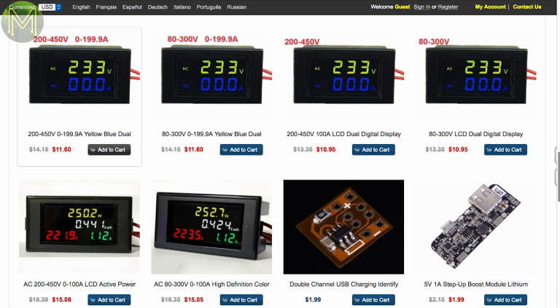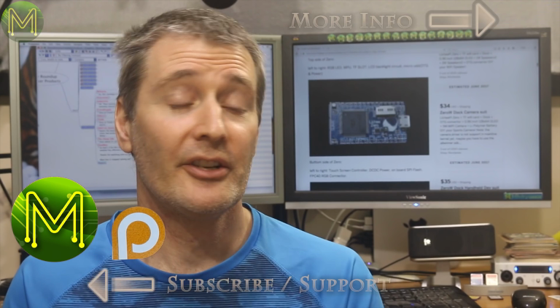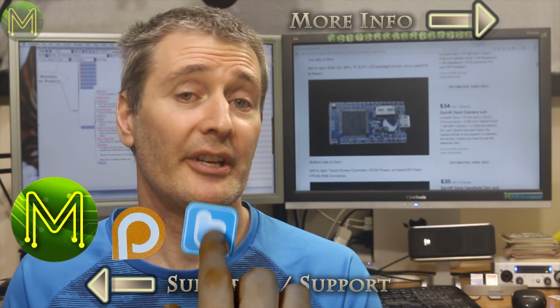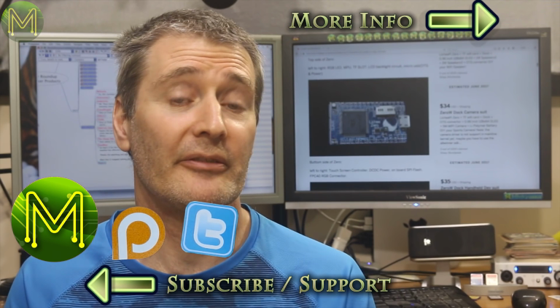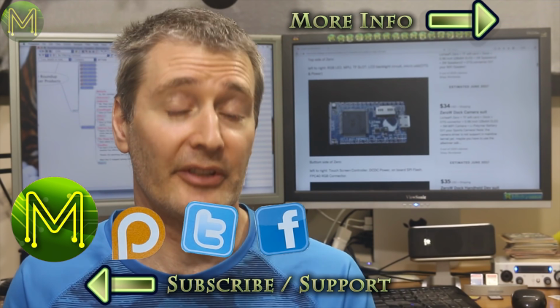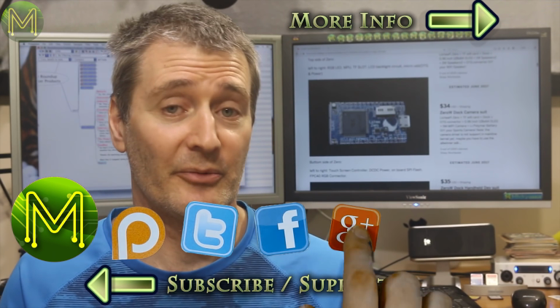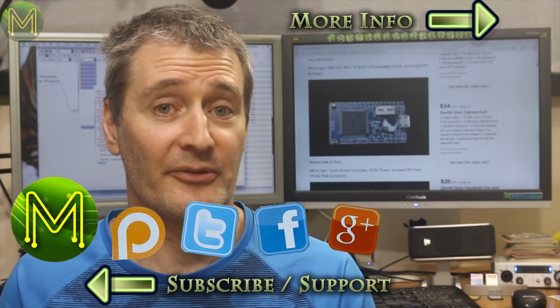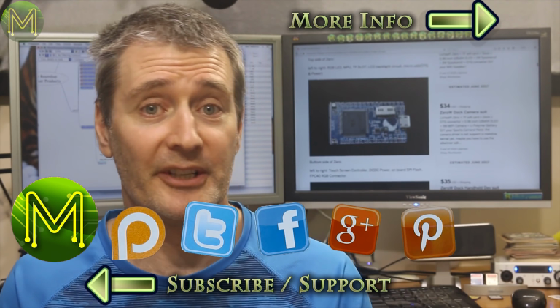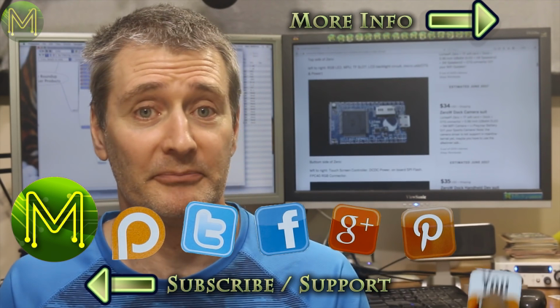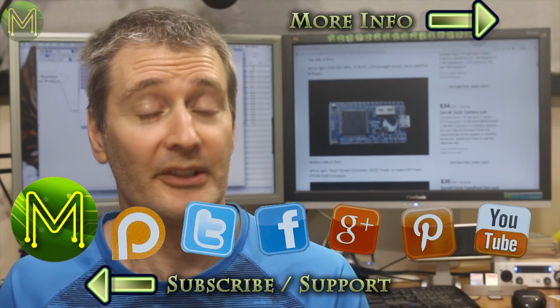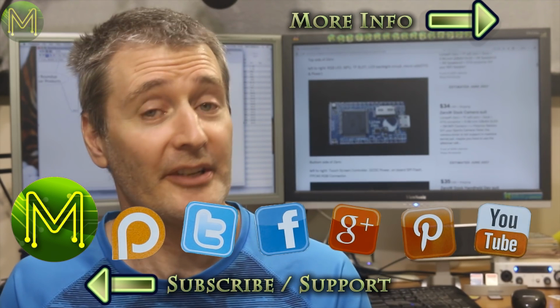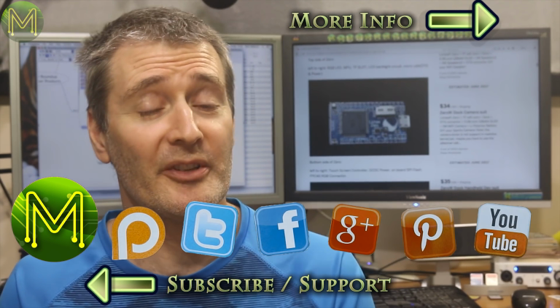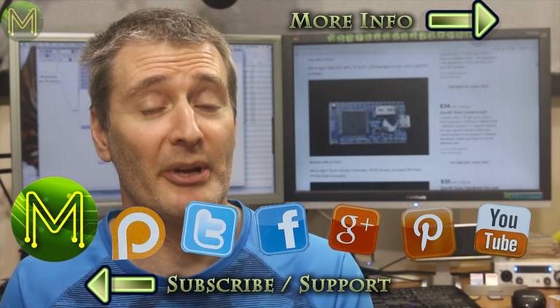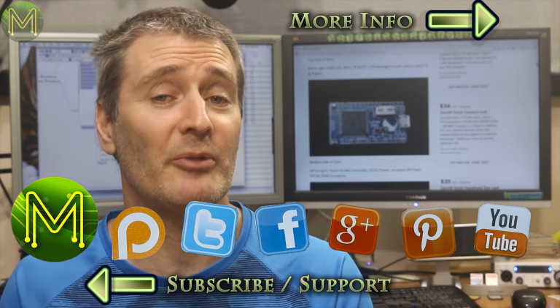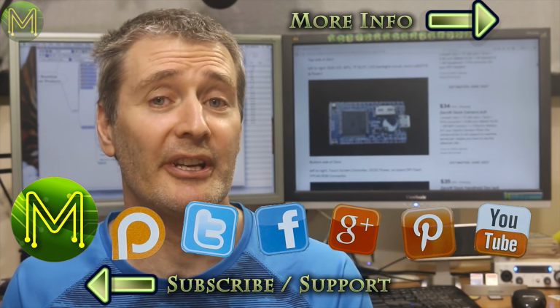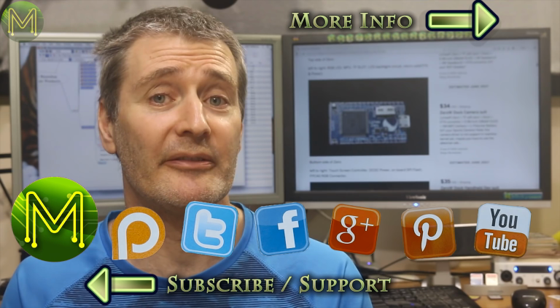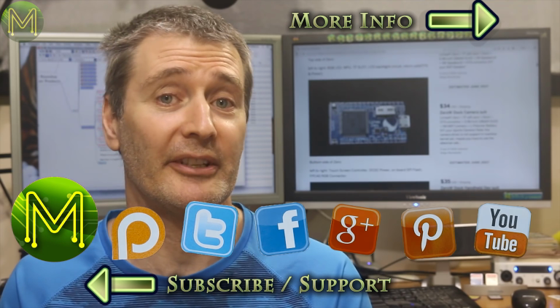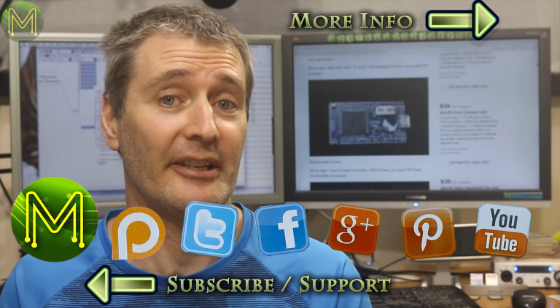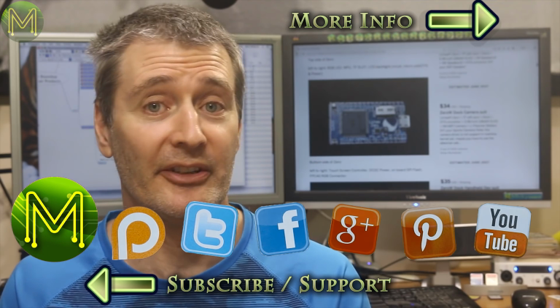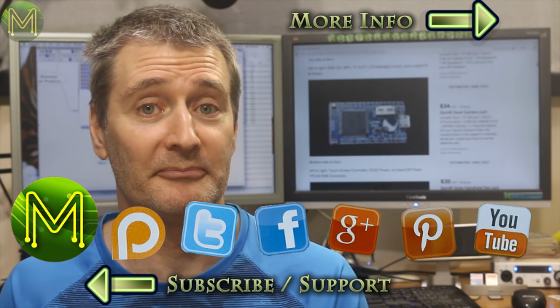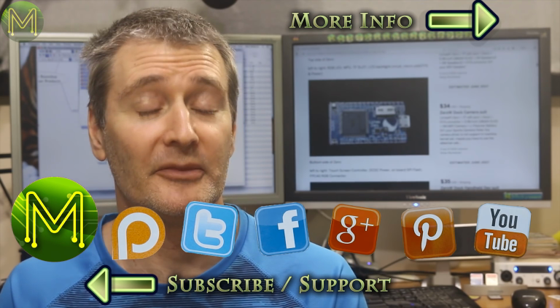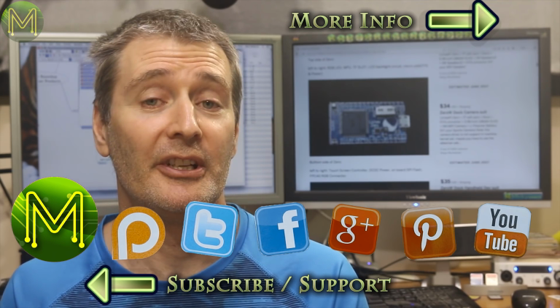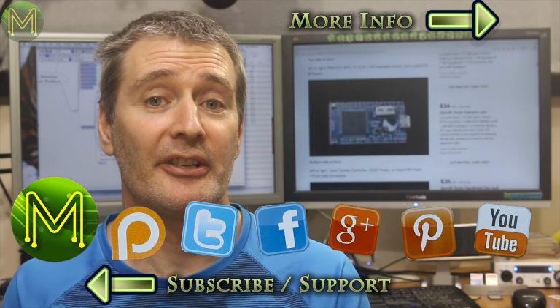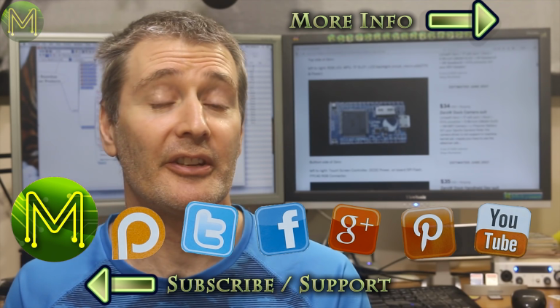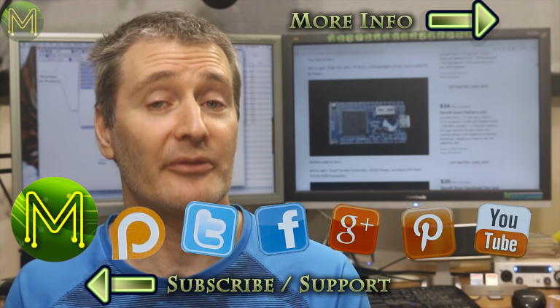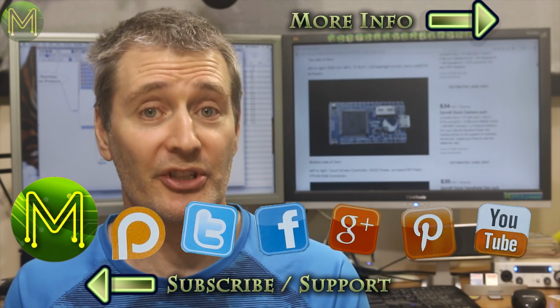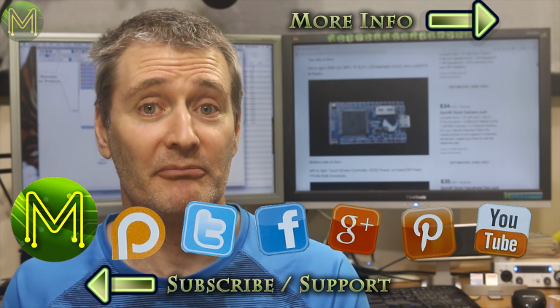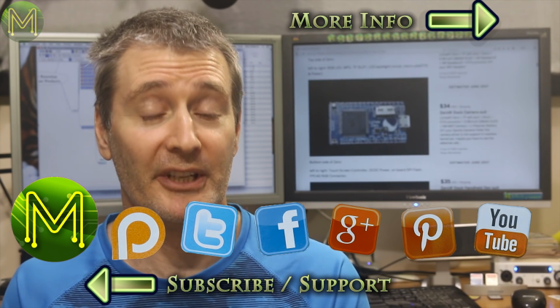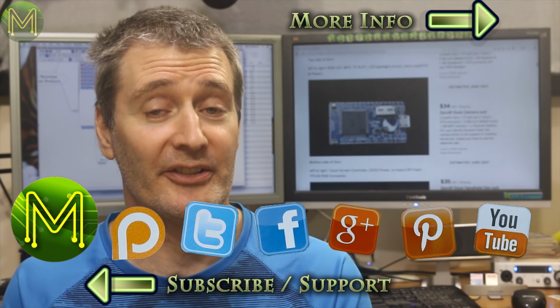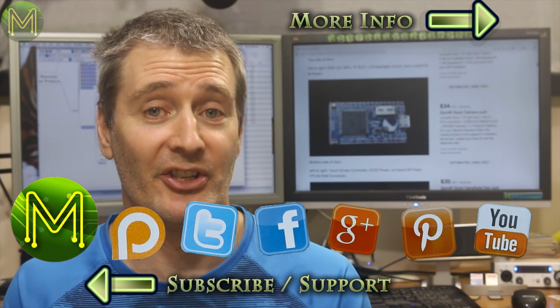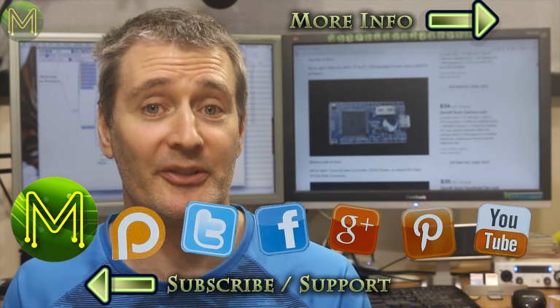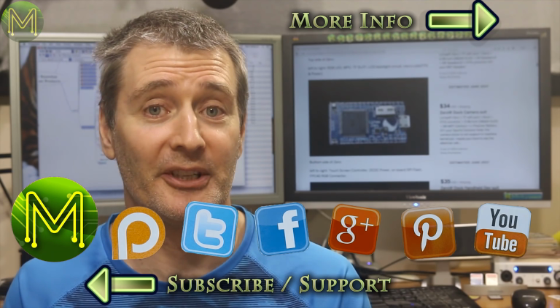That's it for this week's roundup. It seems the bad weather has affected everything. Thanks for watching, and see you next week.